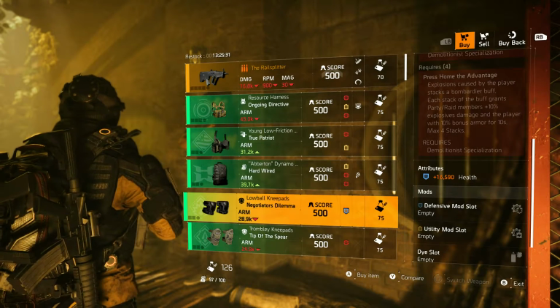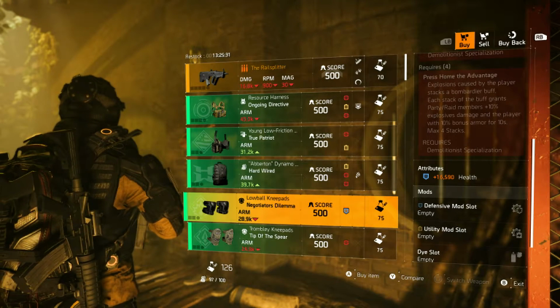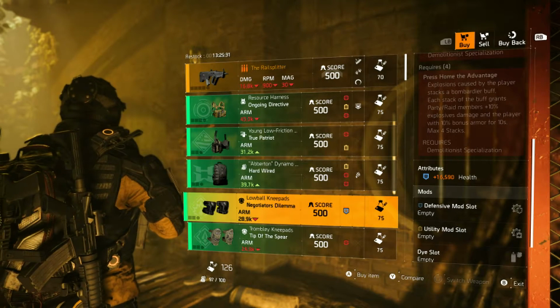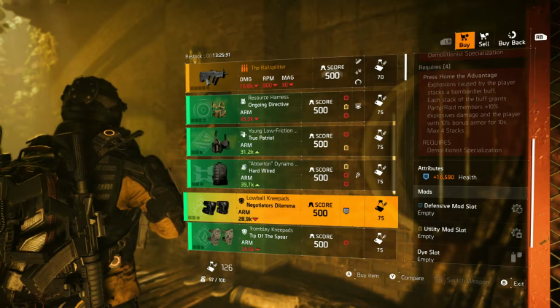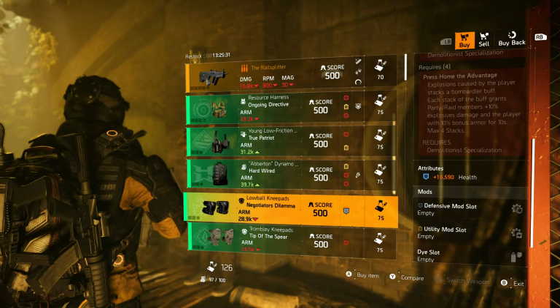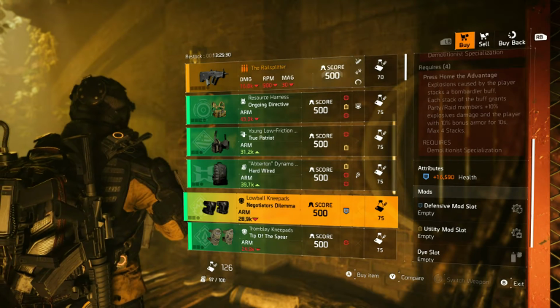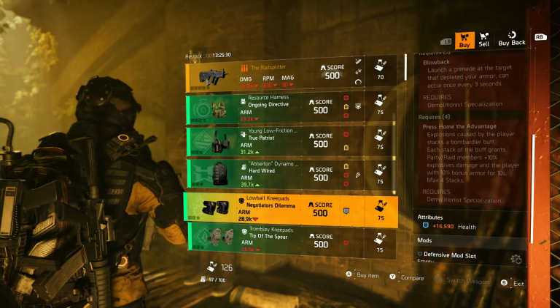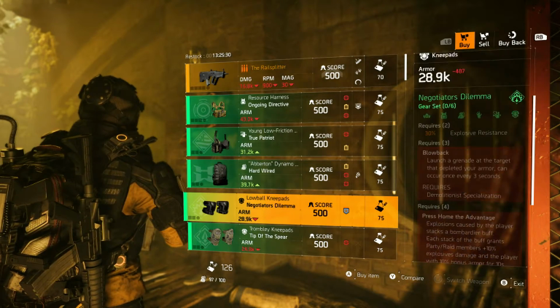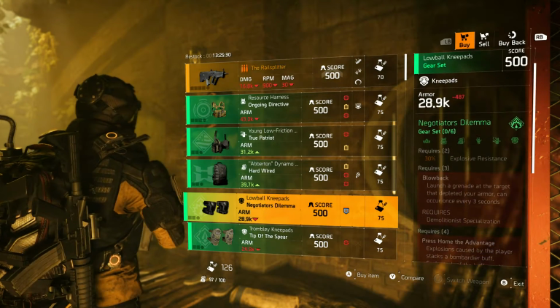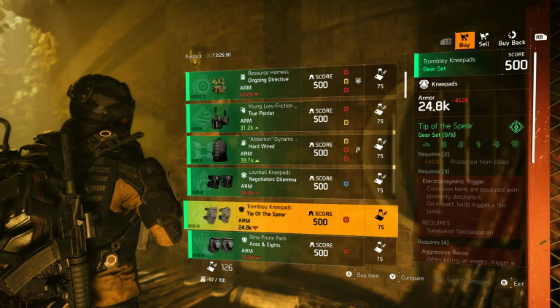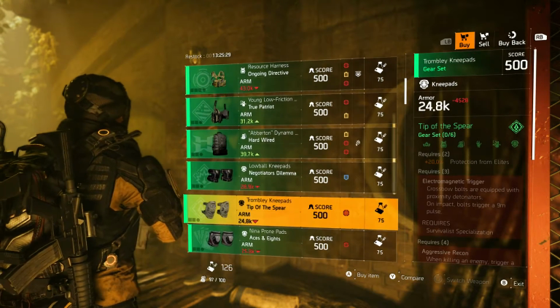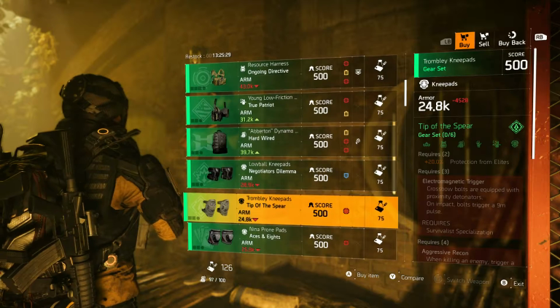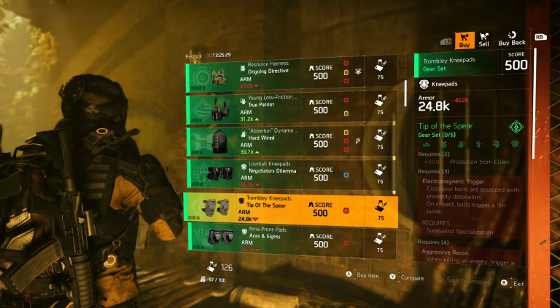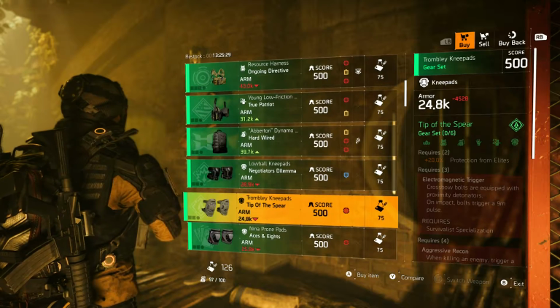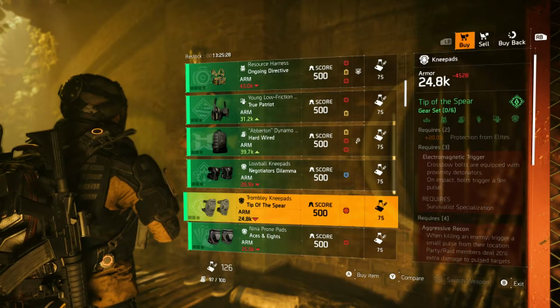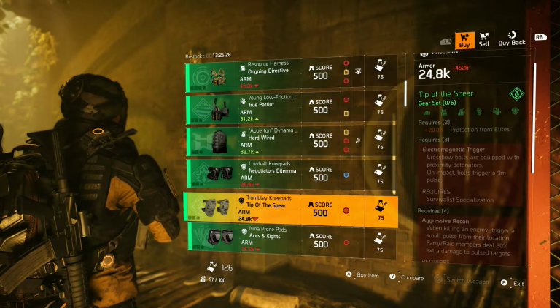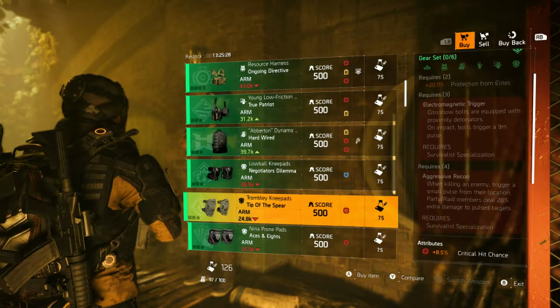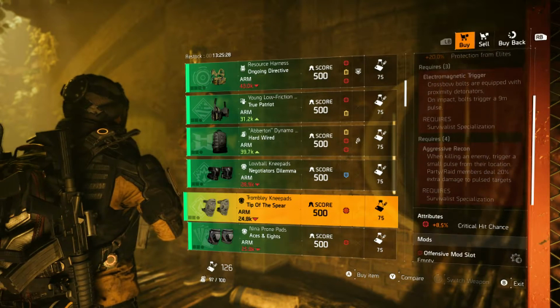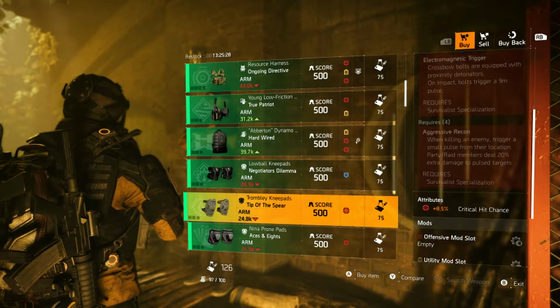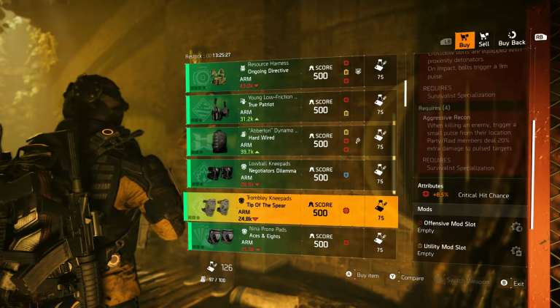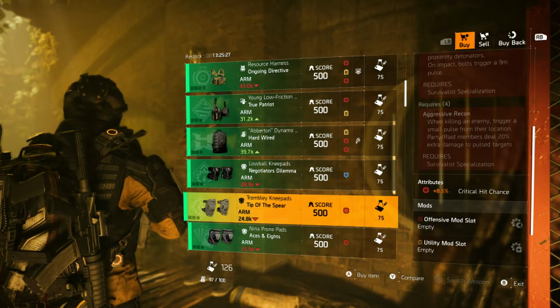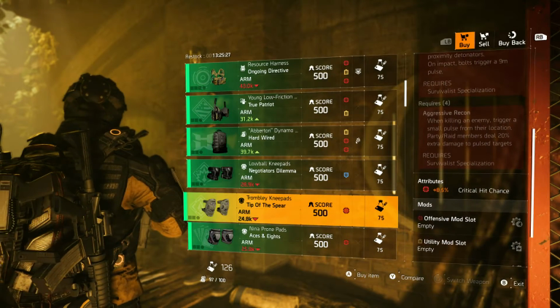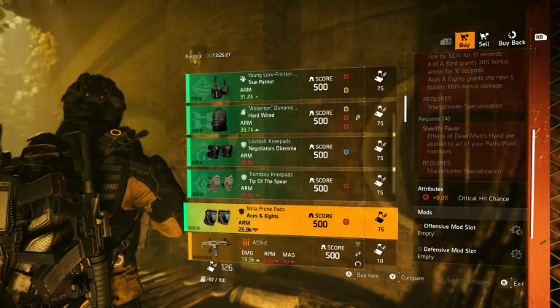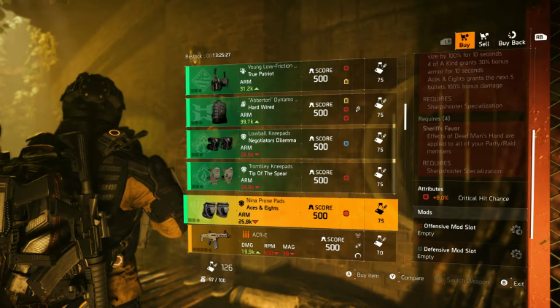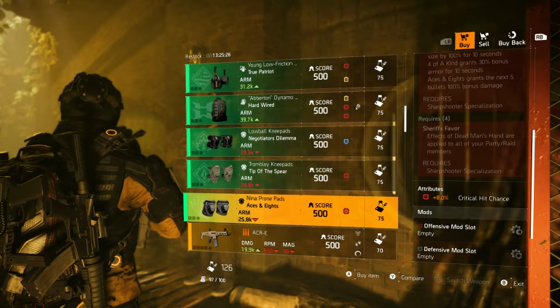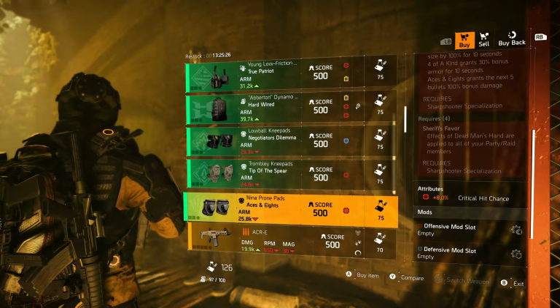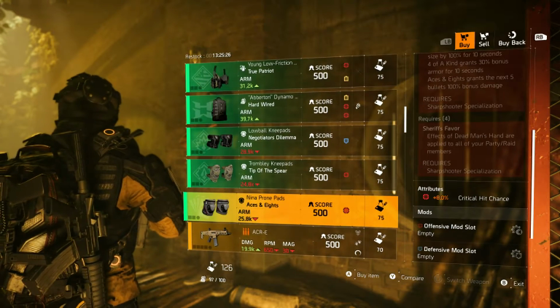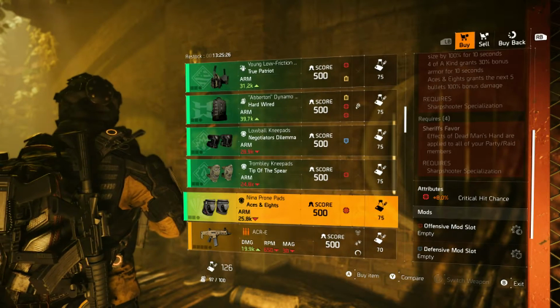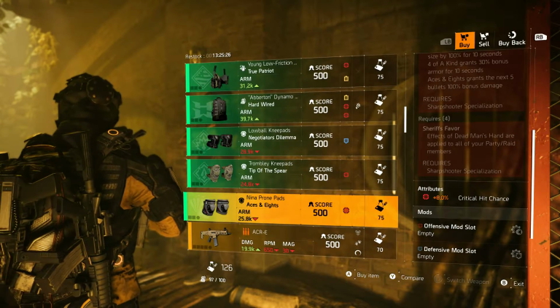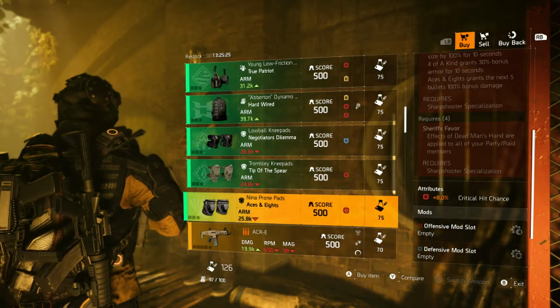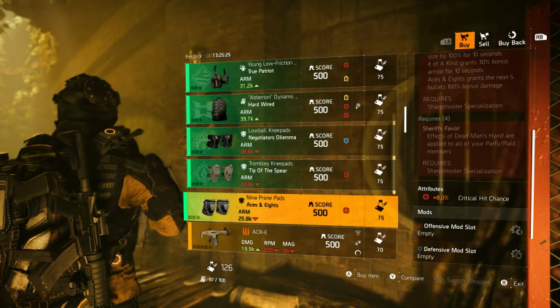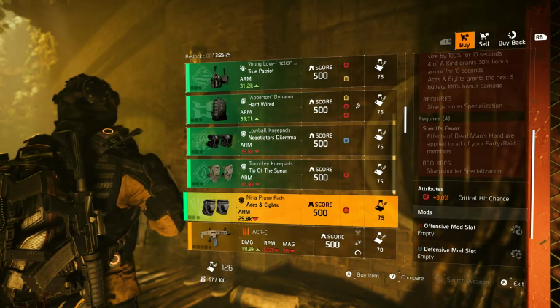Negotiator's Dilemma with 16,000 Health on the Knee Pads. Tip of the Spear Knee Pads with 8.5 Crit Chance, and Aces Knee Pads with 8% Crit Chance.